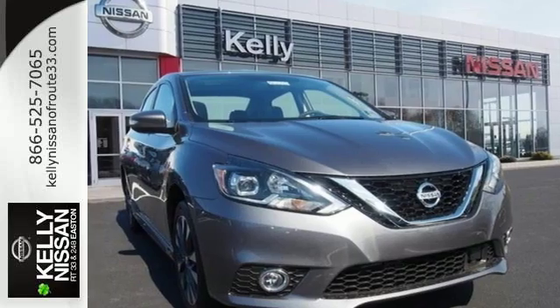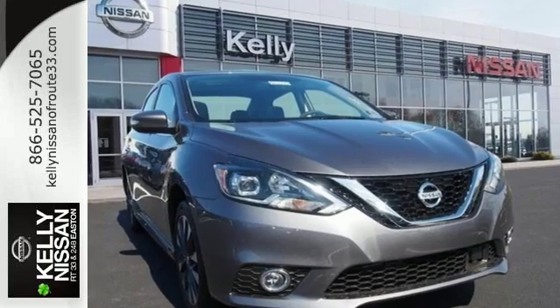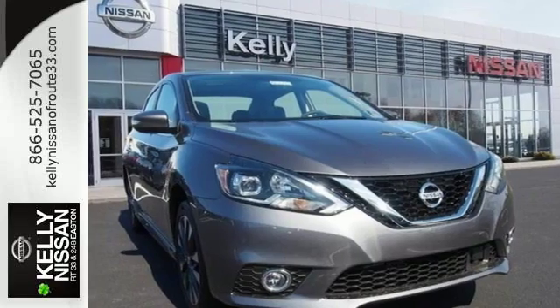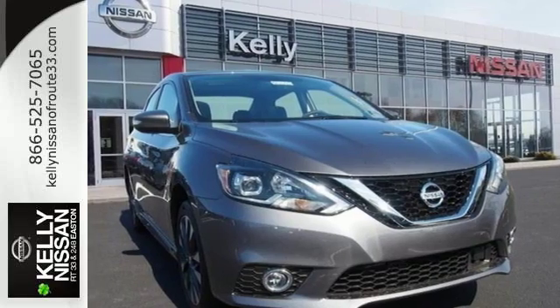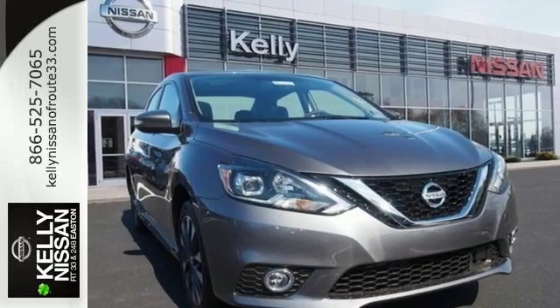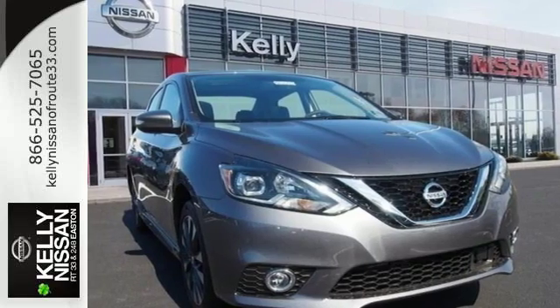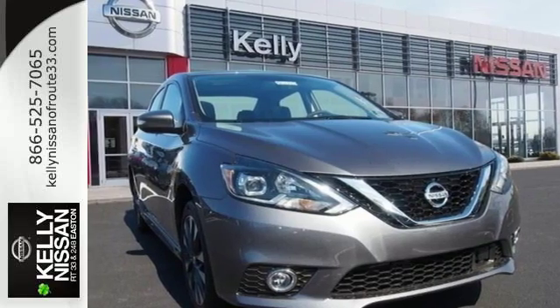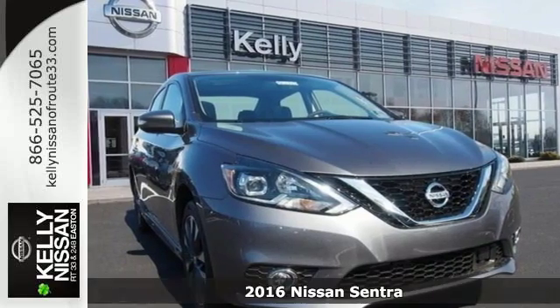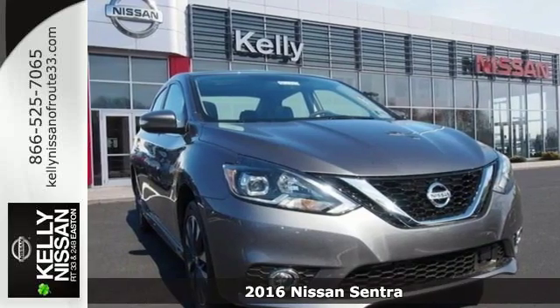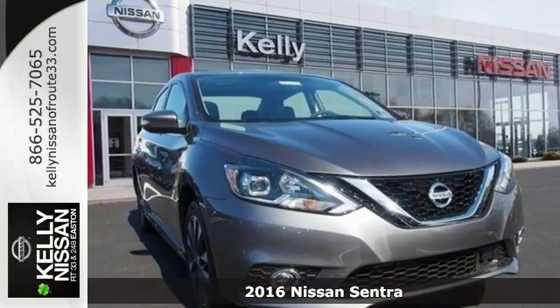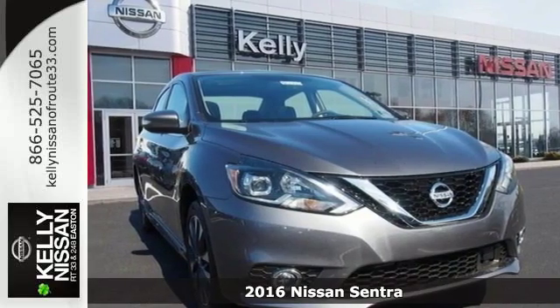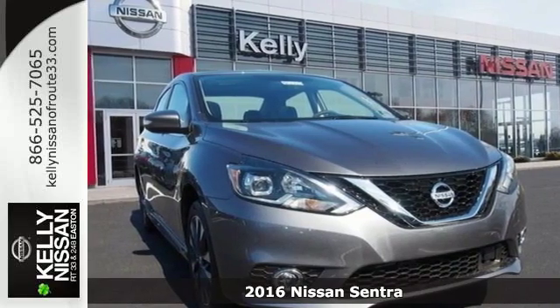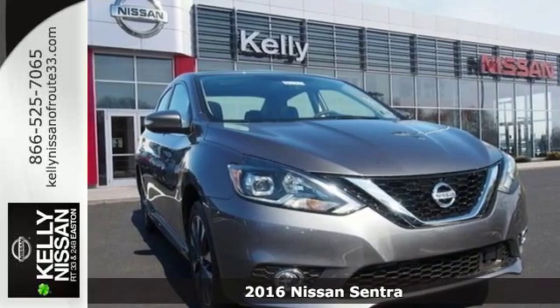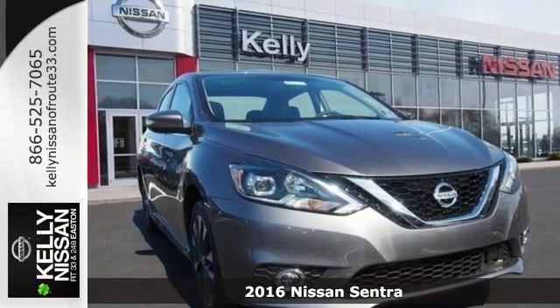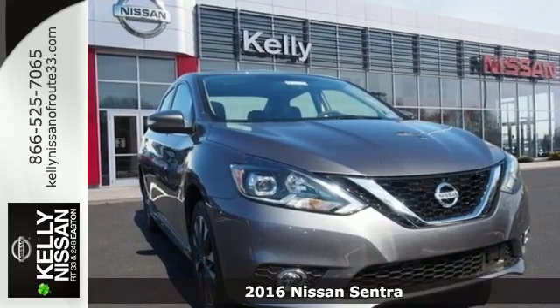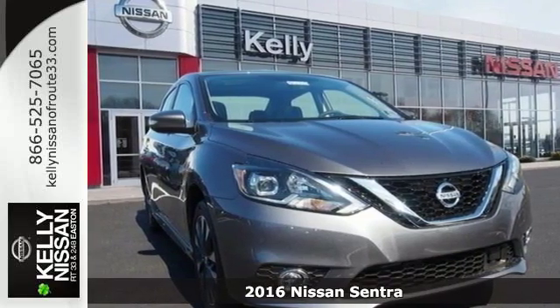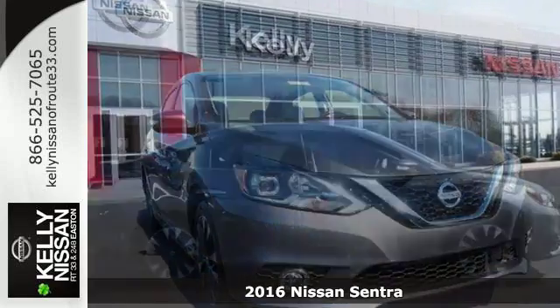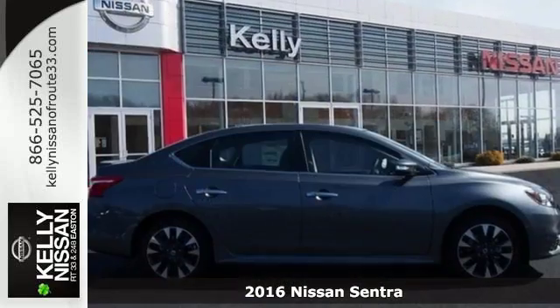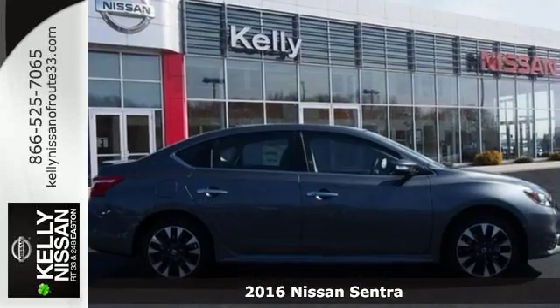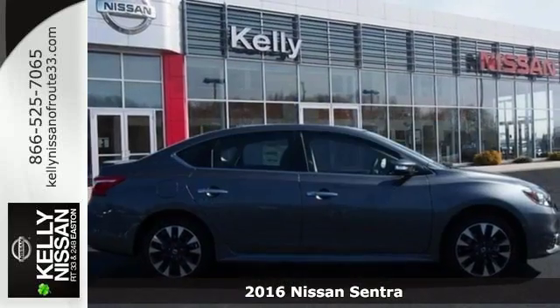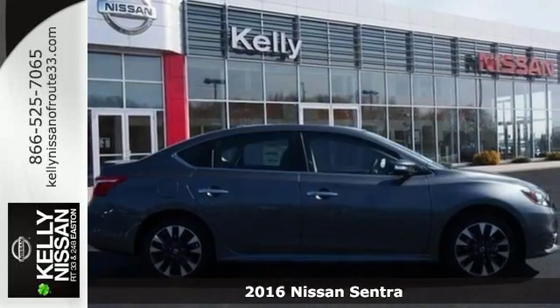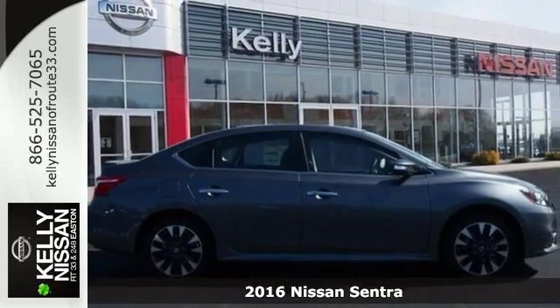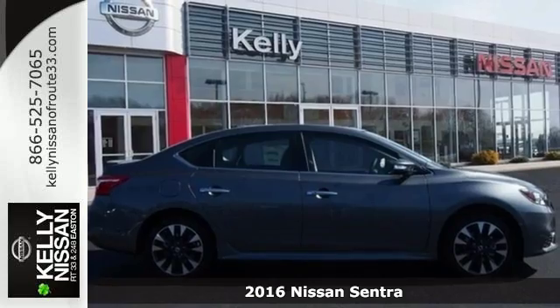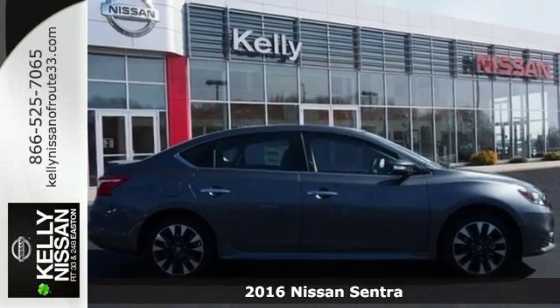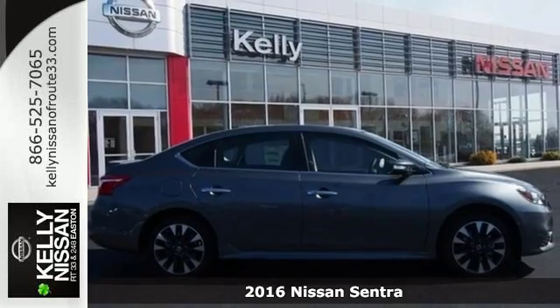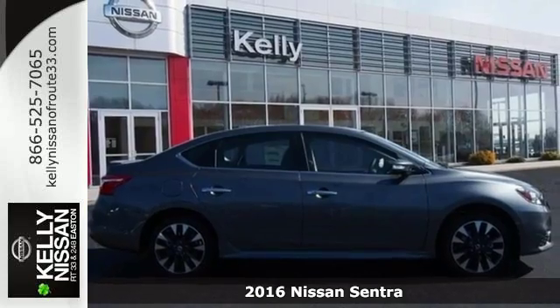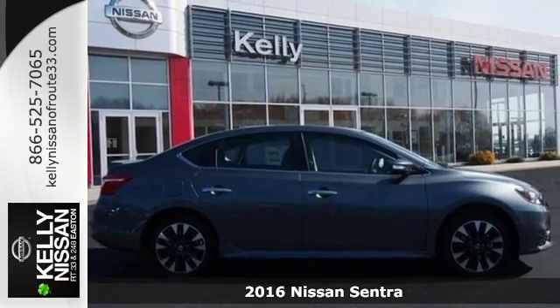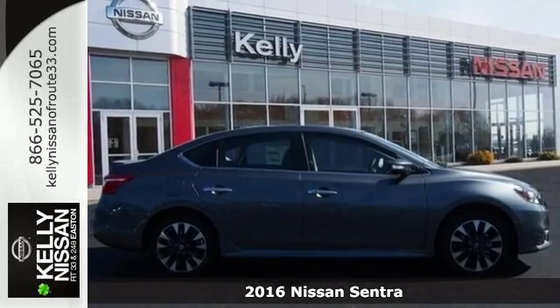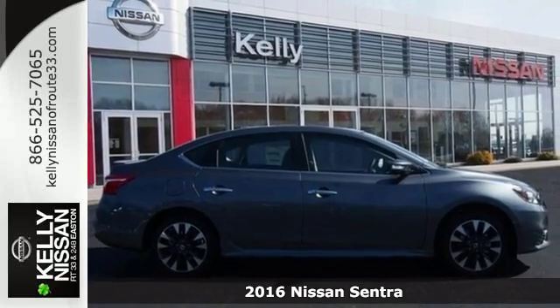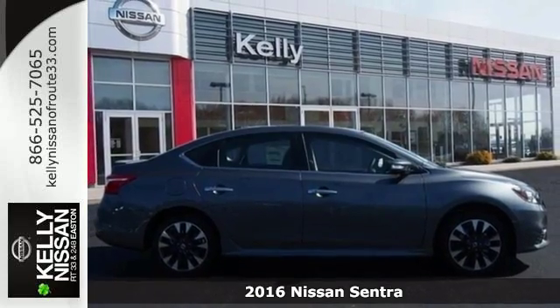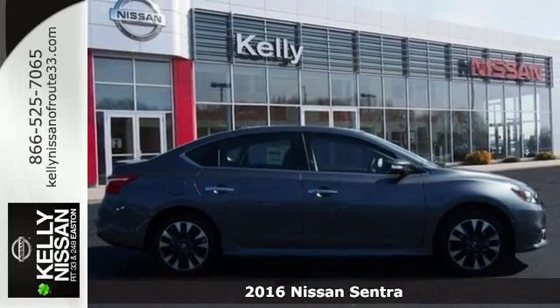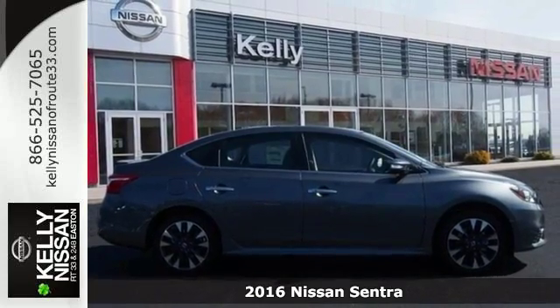It's a 2016 Nissan Sentra, a playful sedan with stunning looks, value and quality that surrounds you.